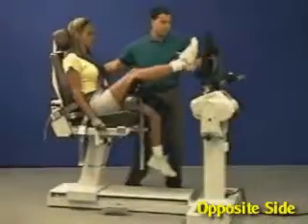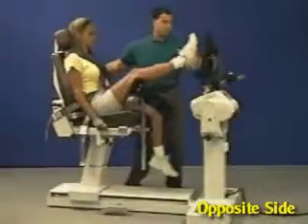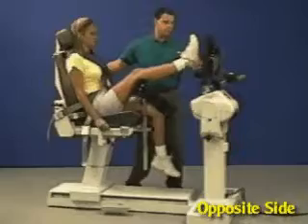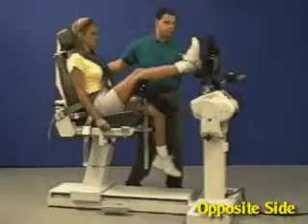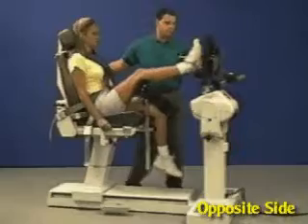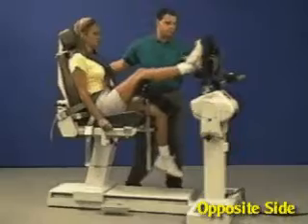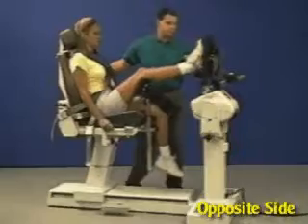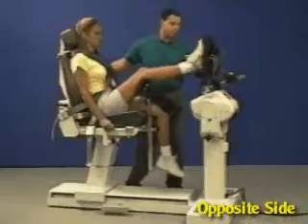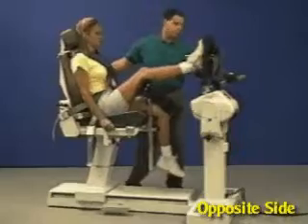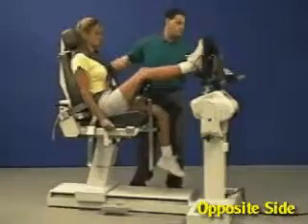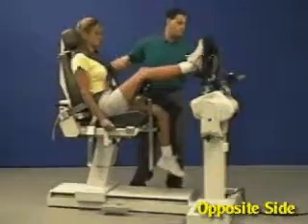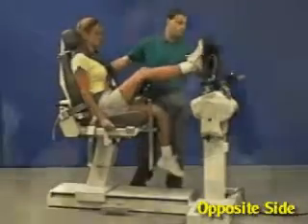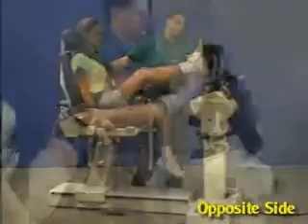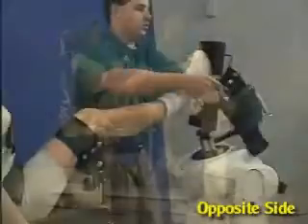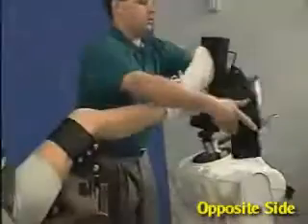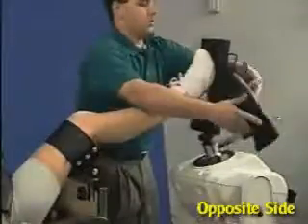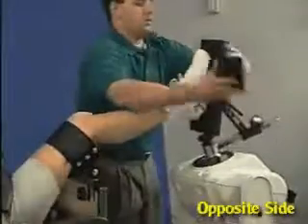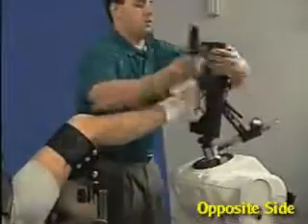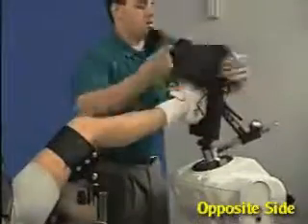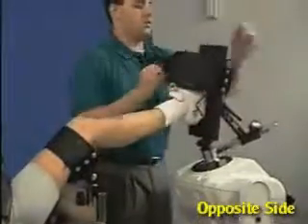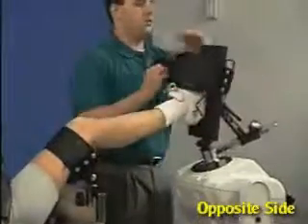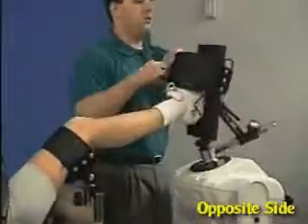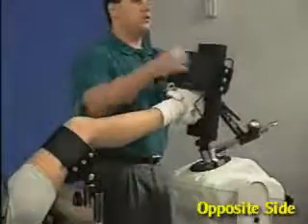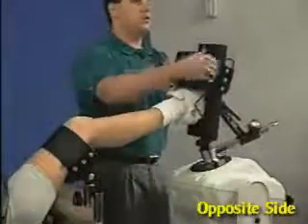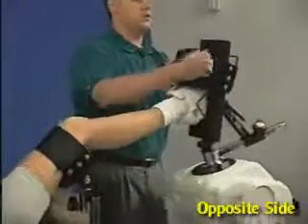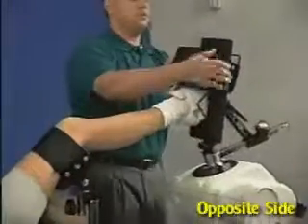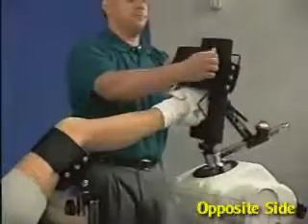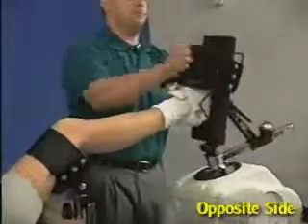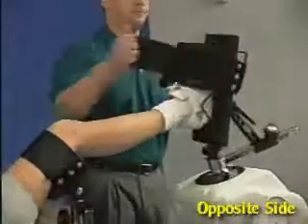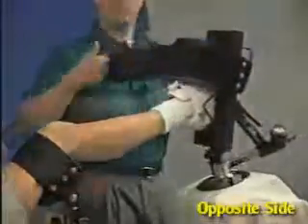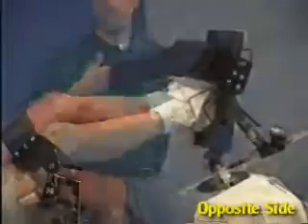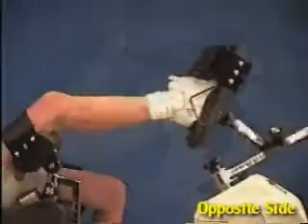Position the patient and secure the ankle to the footplate. Reset the range of motion stops.